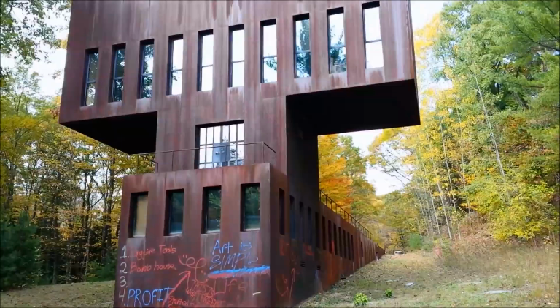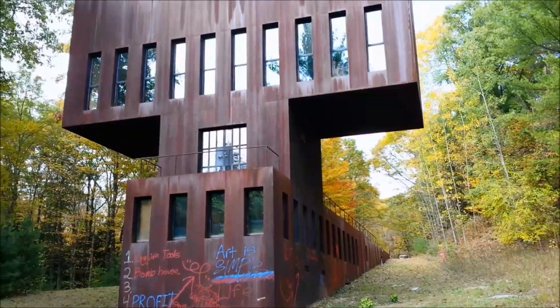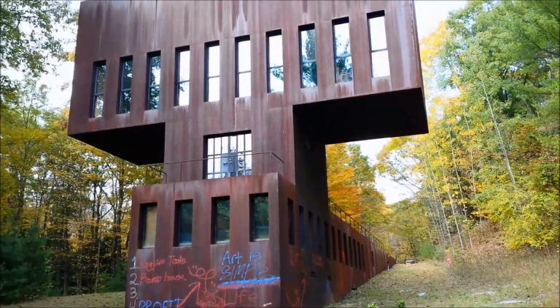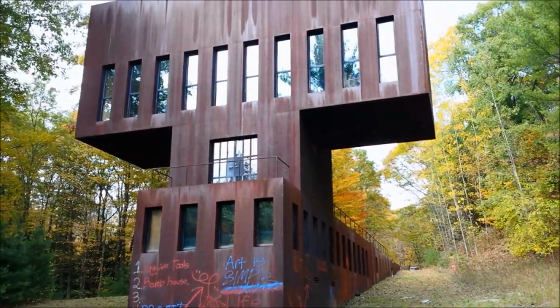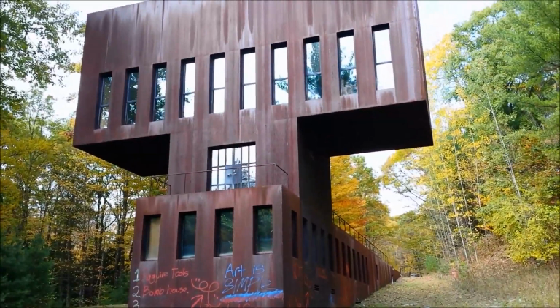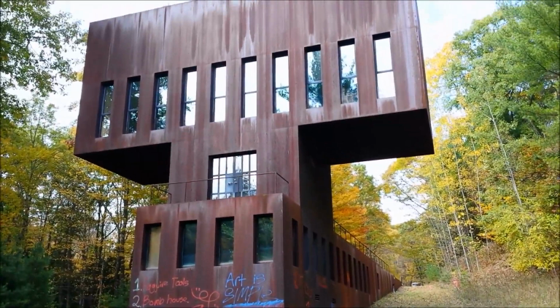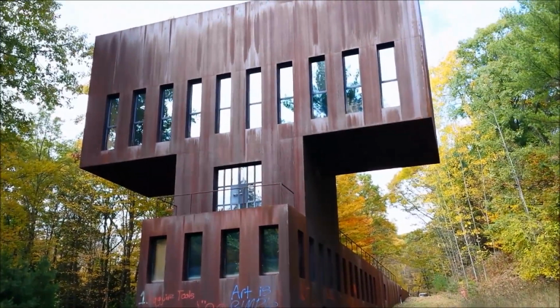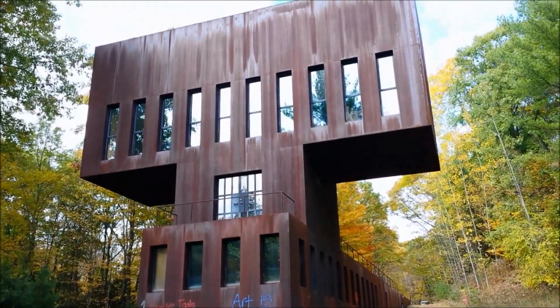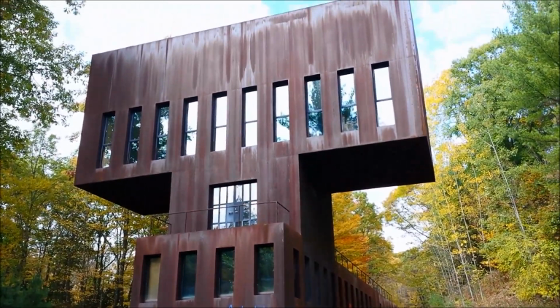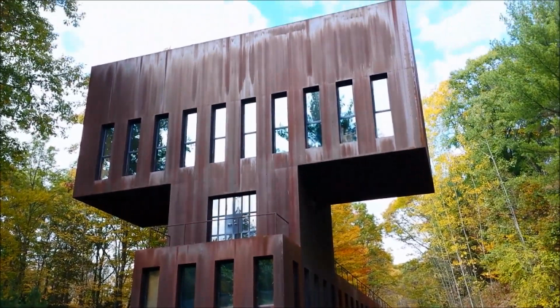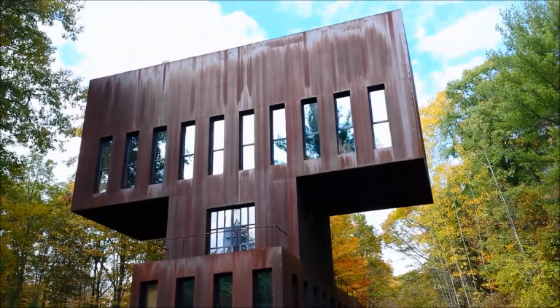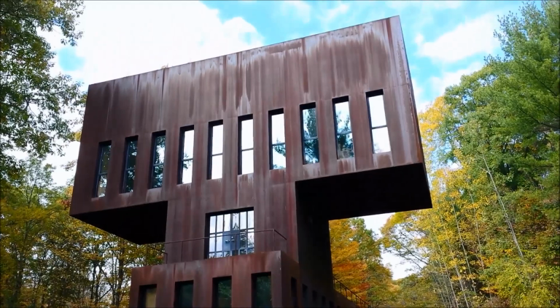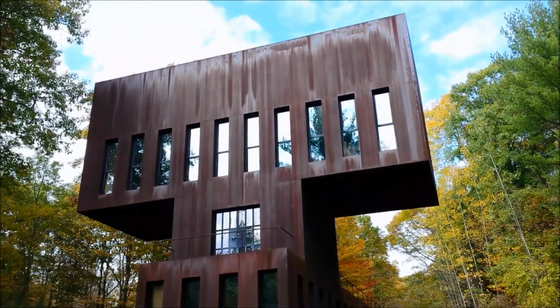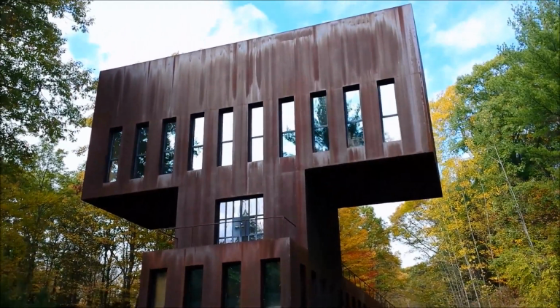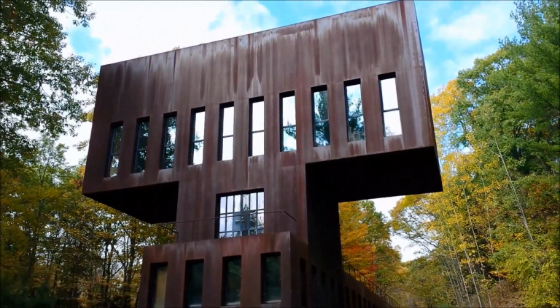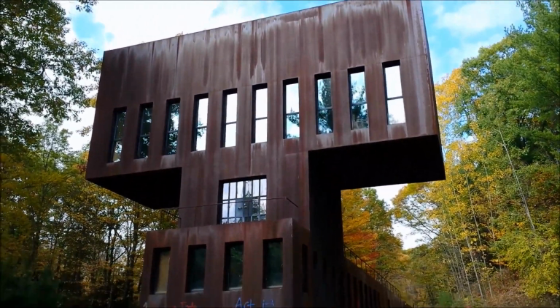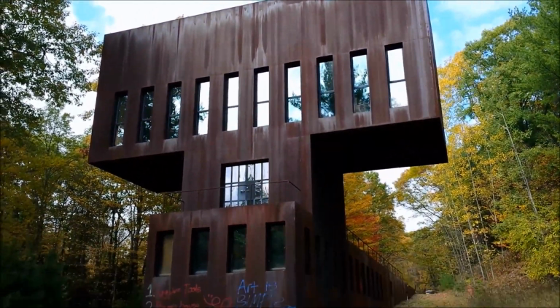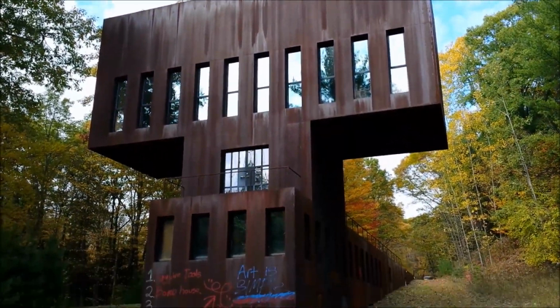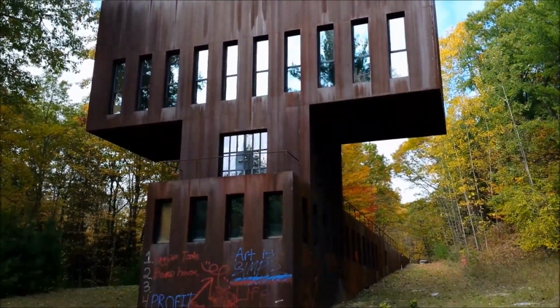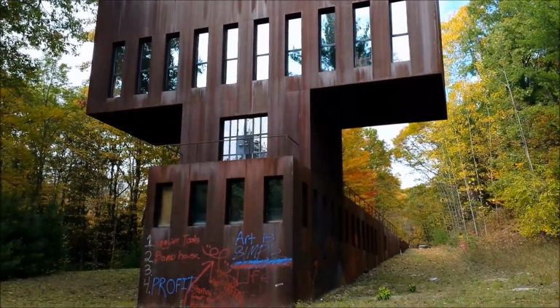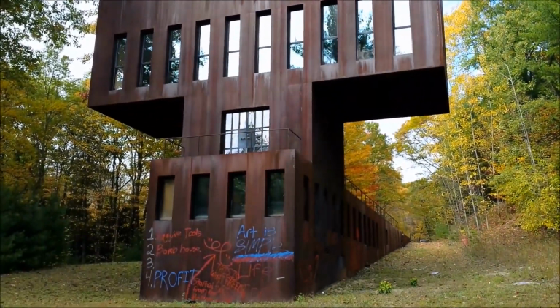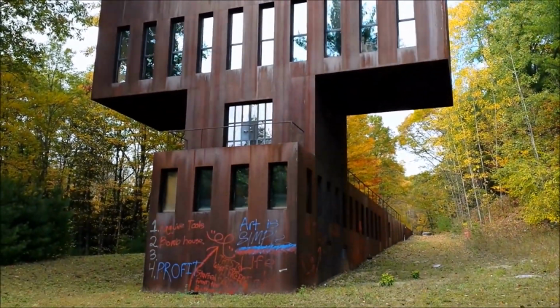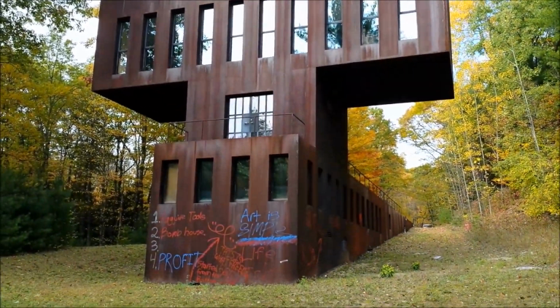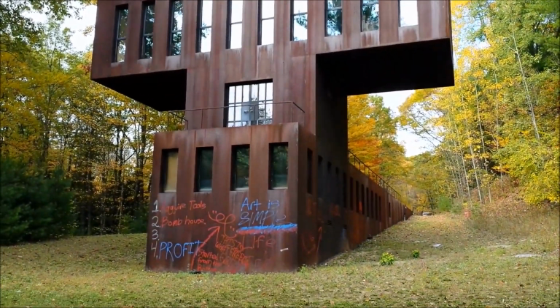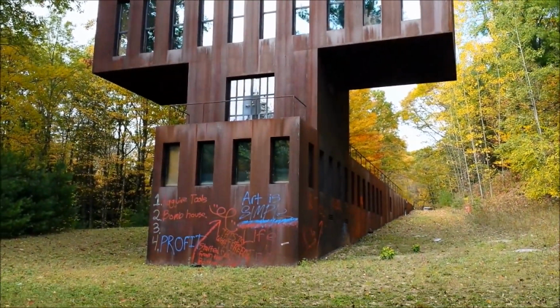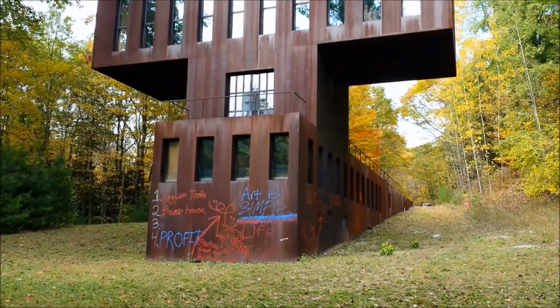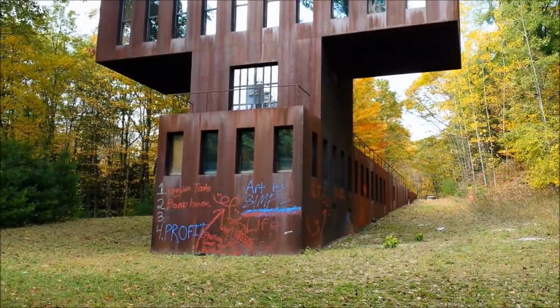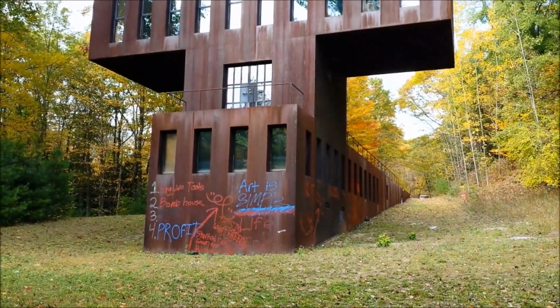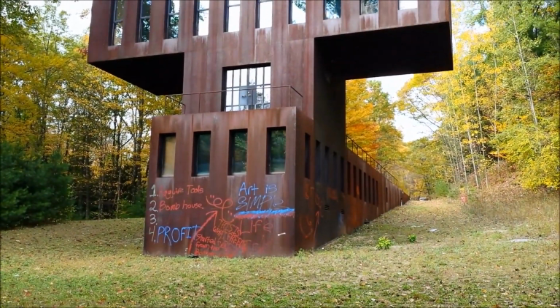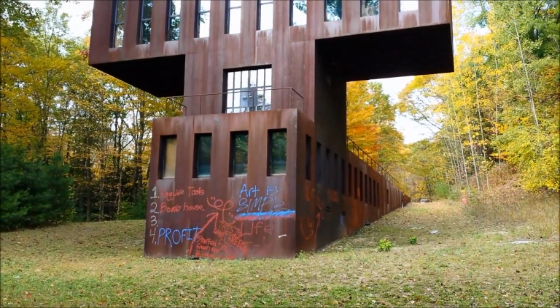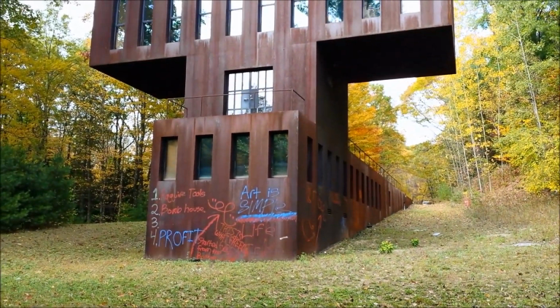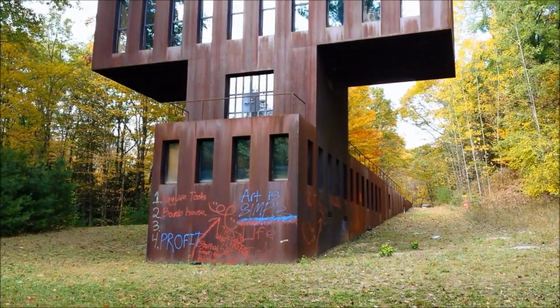You can see the house from the front — sadly they've got the spray paint on the bottom there. They're just going to clean that off now.